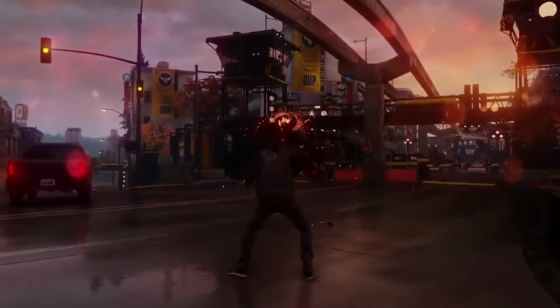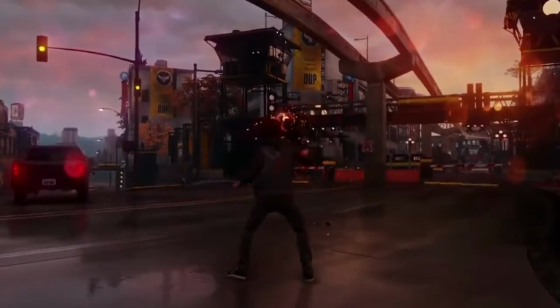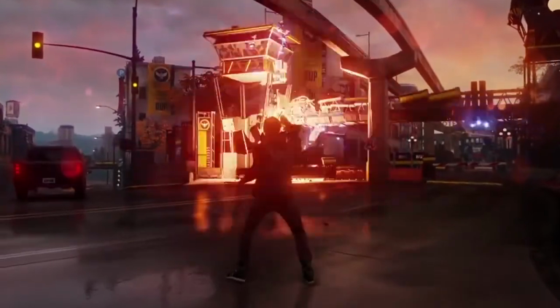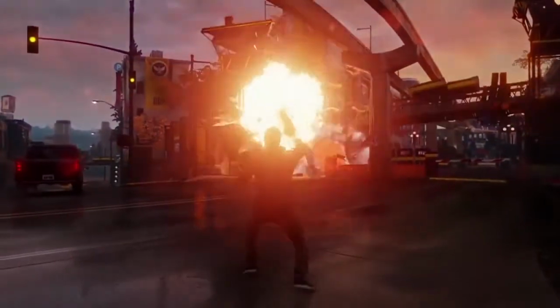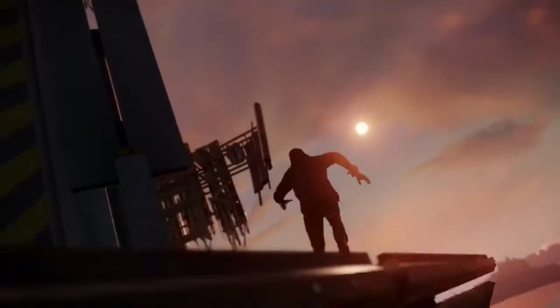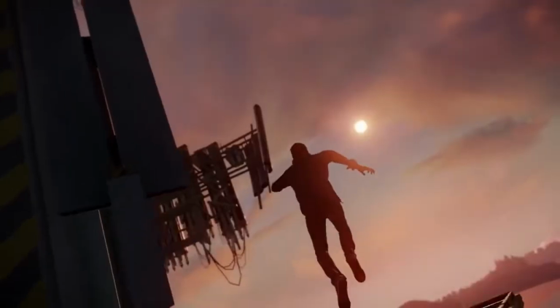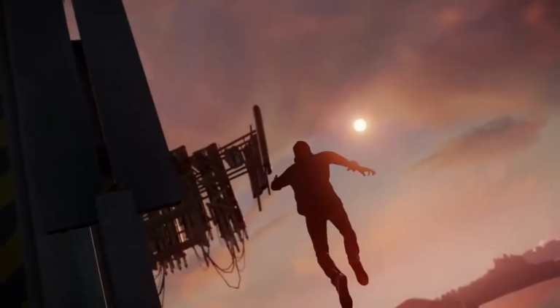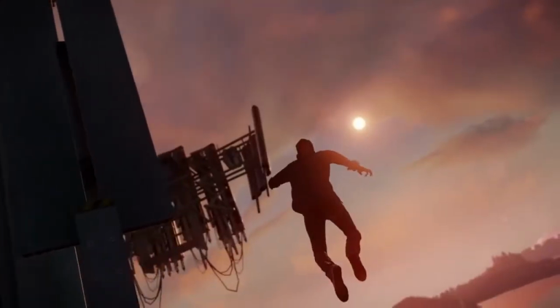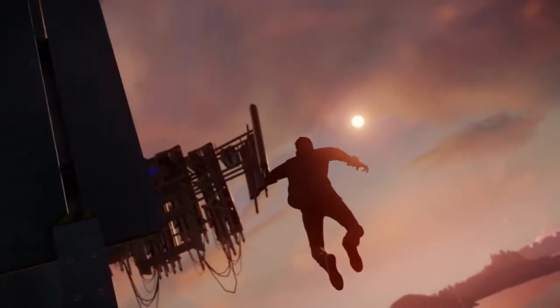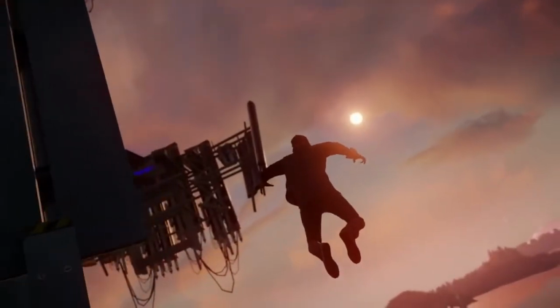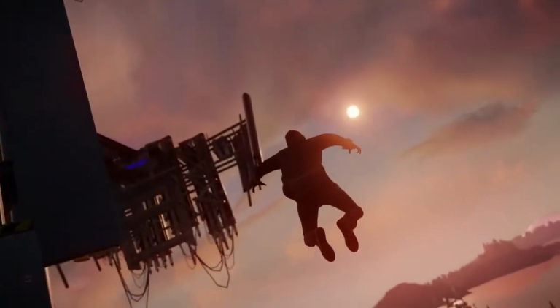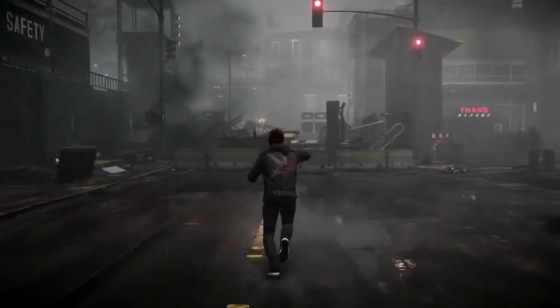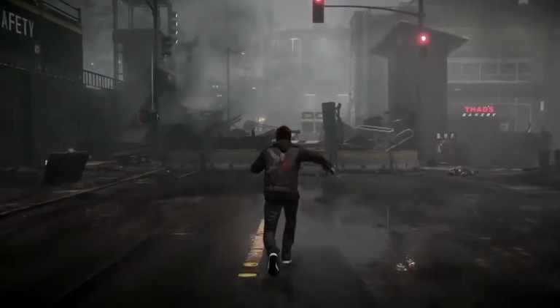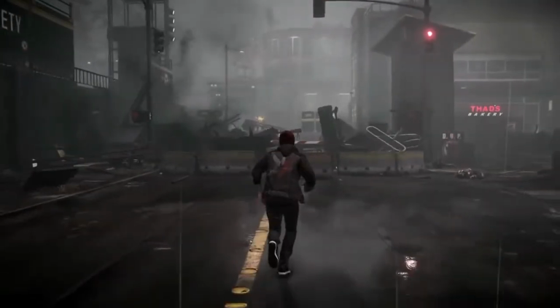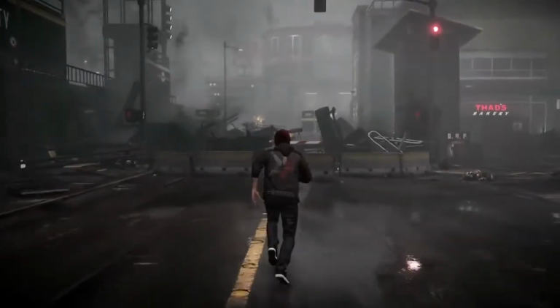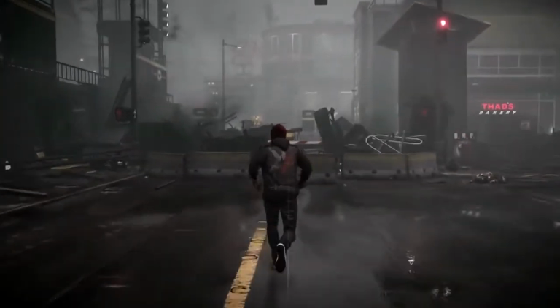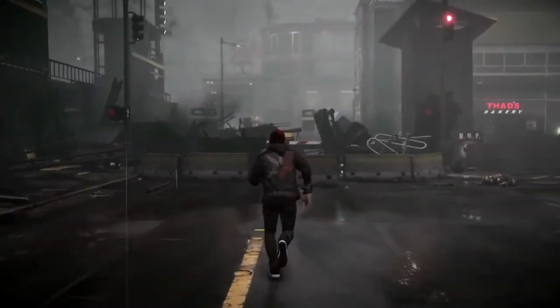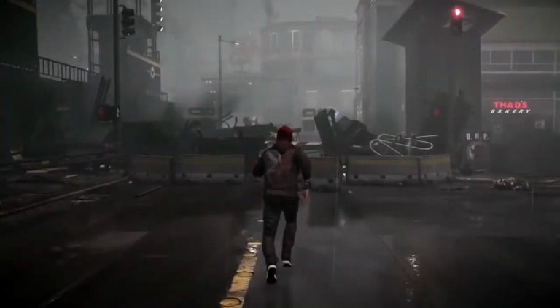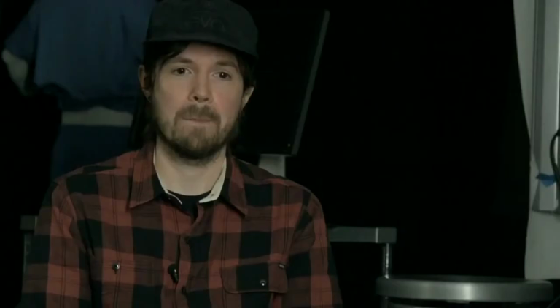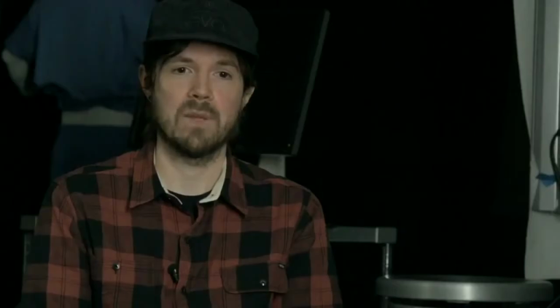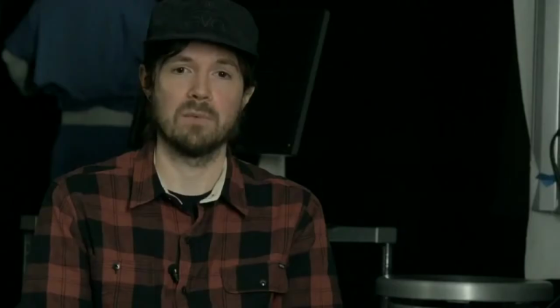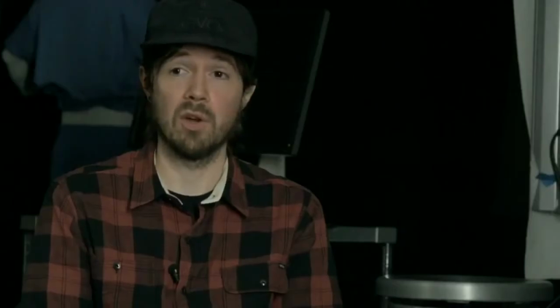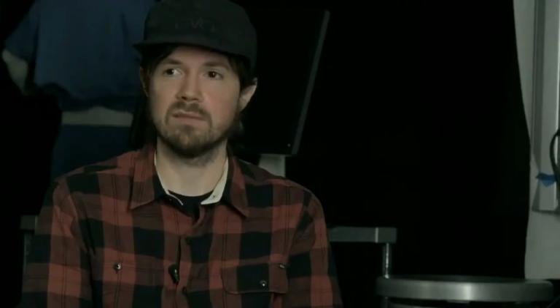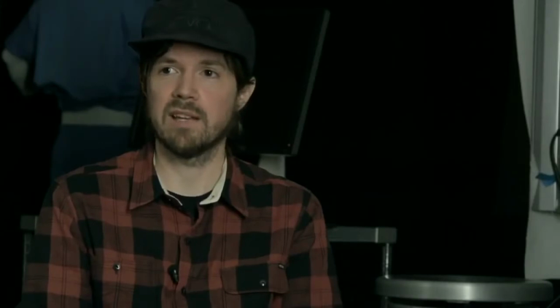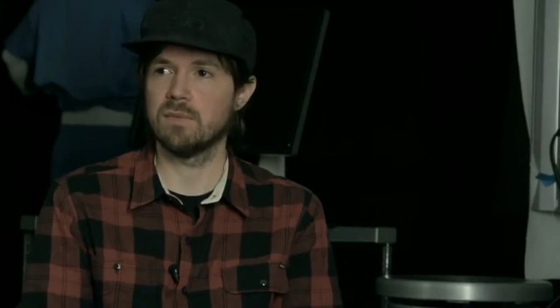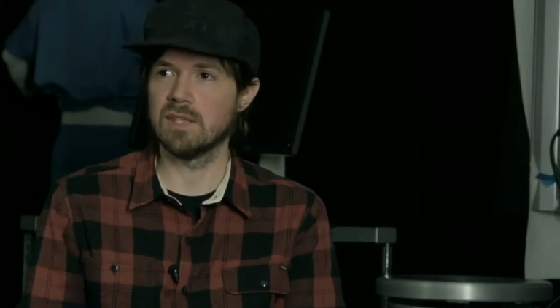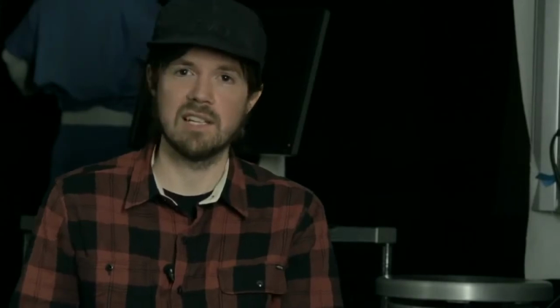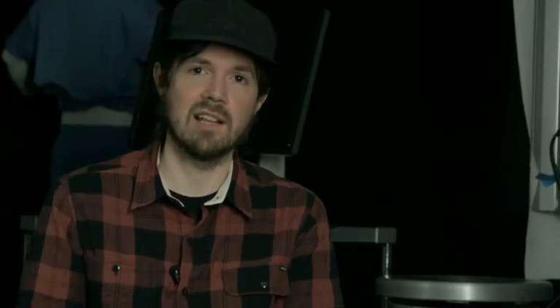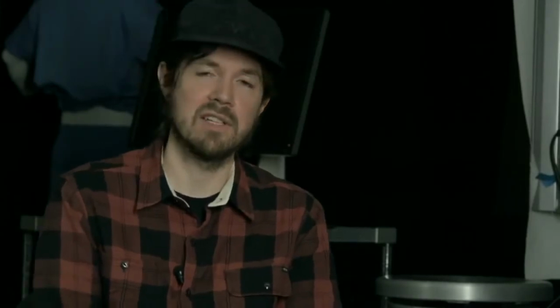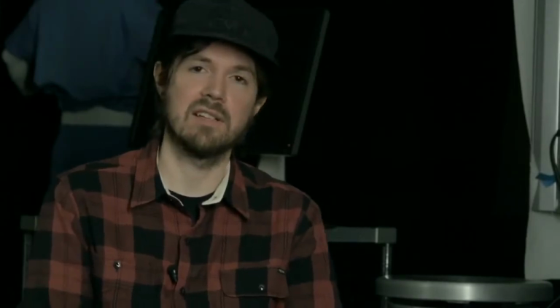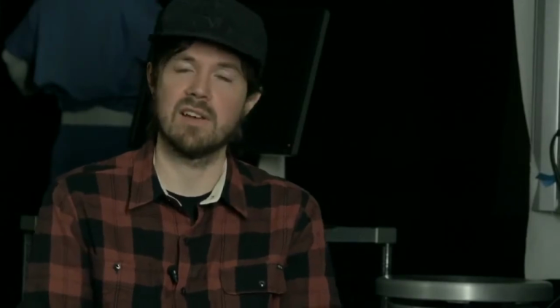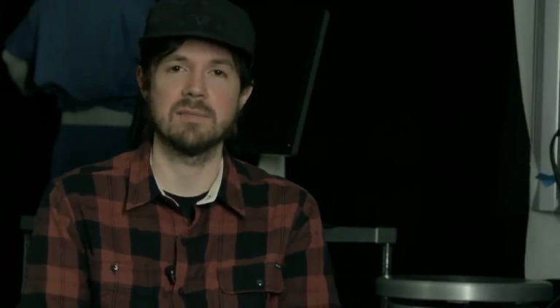Being able to actually light an entire game for PS4 and make it look like the city that I live in — that's awesome.